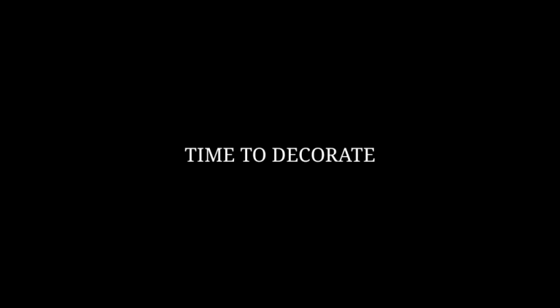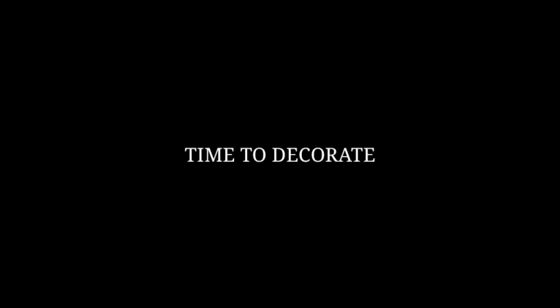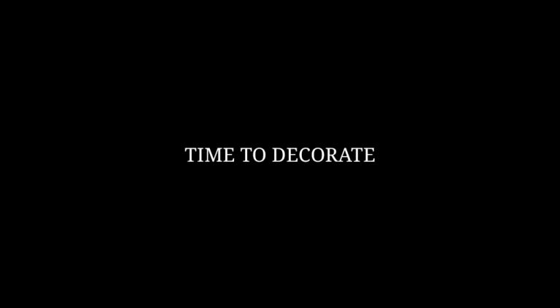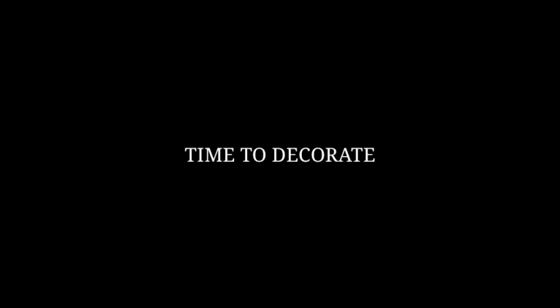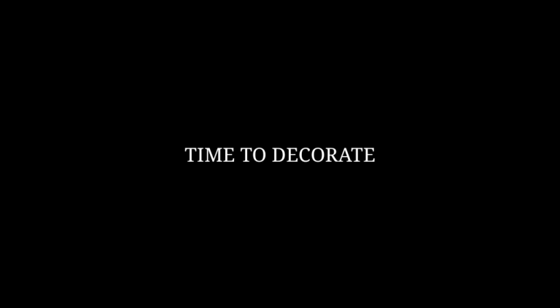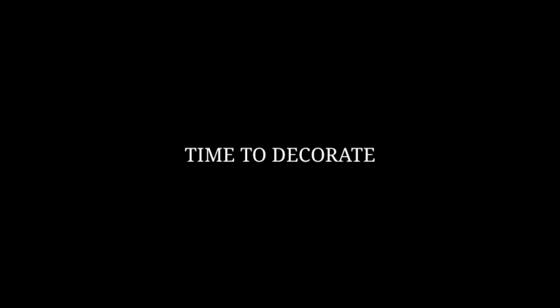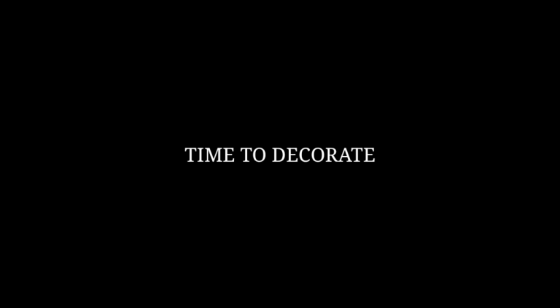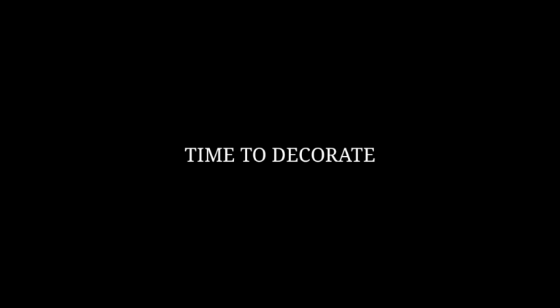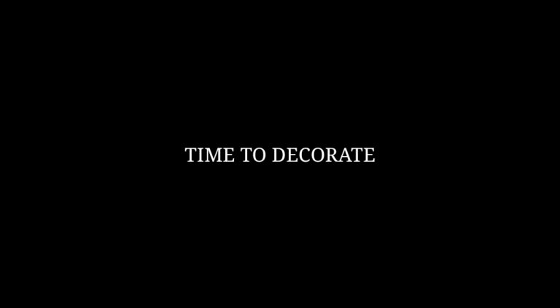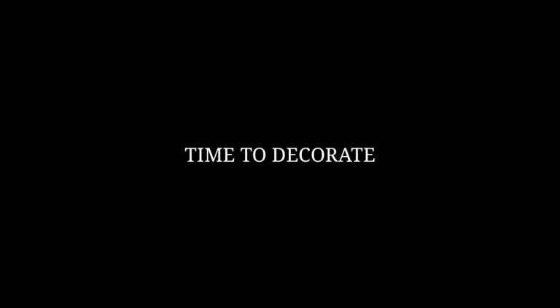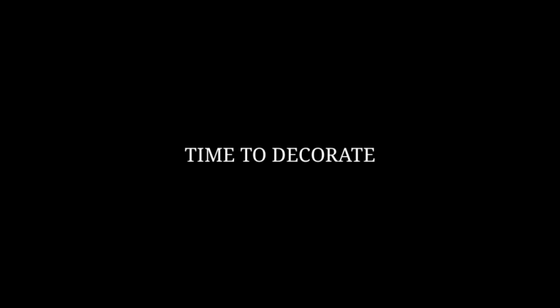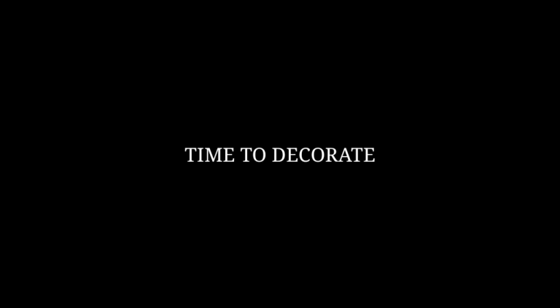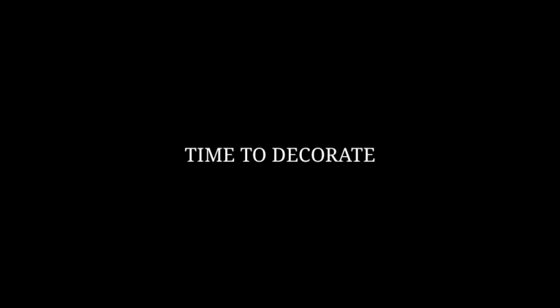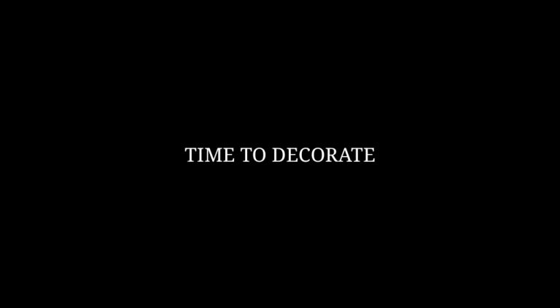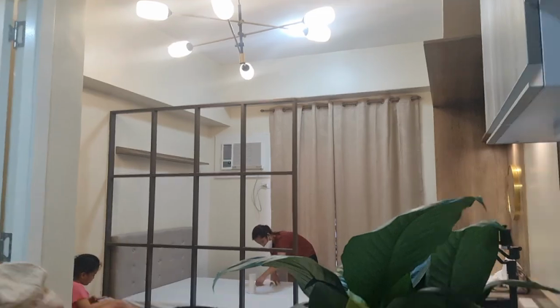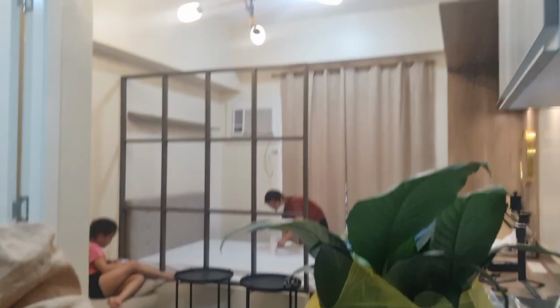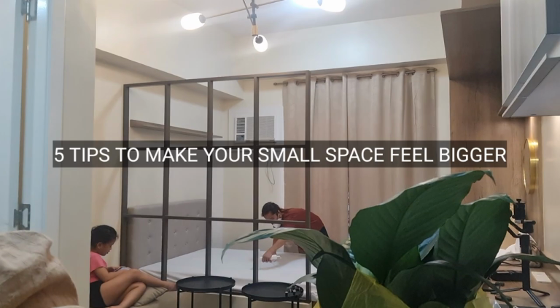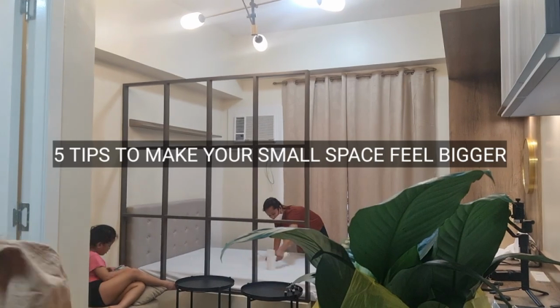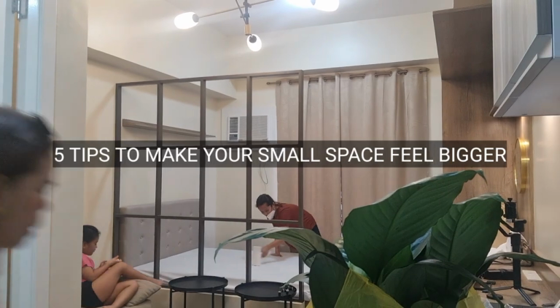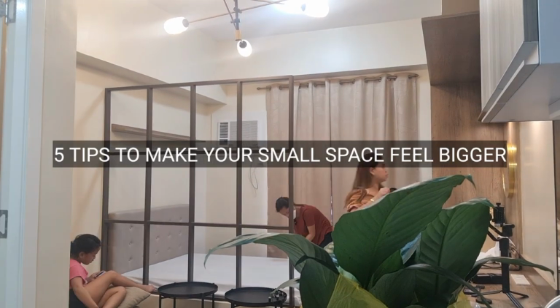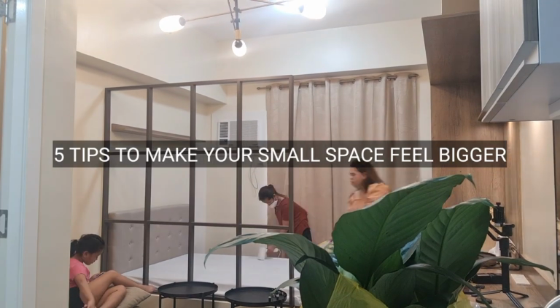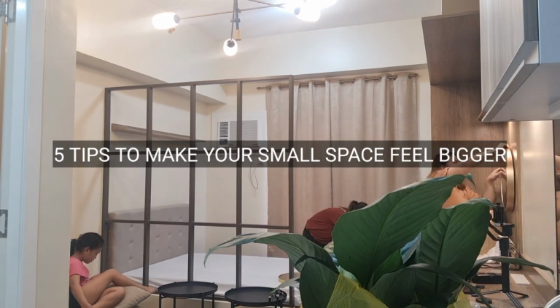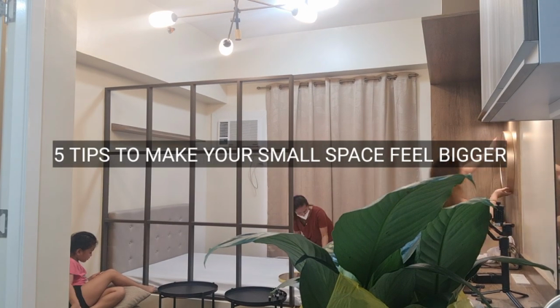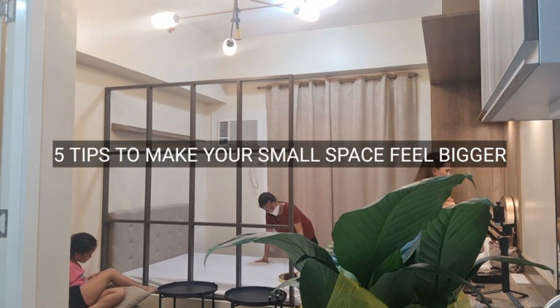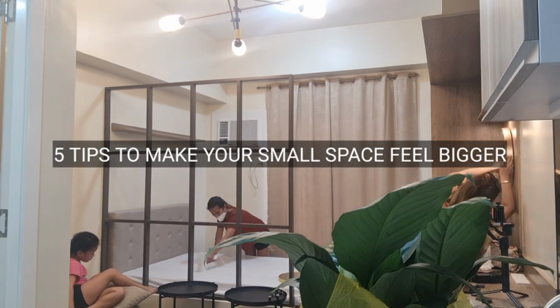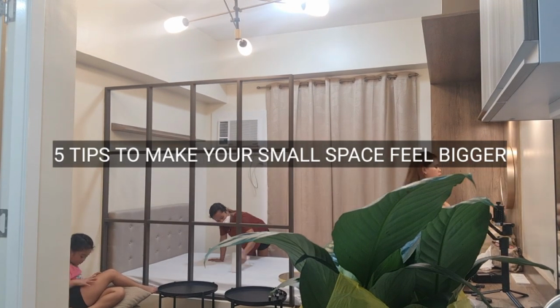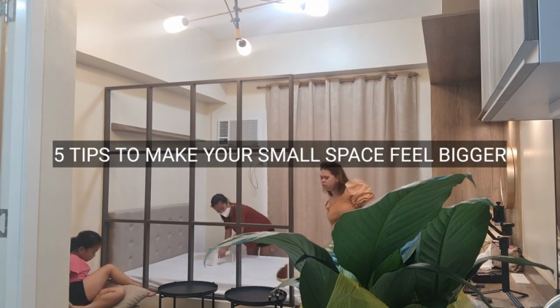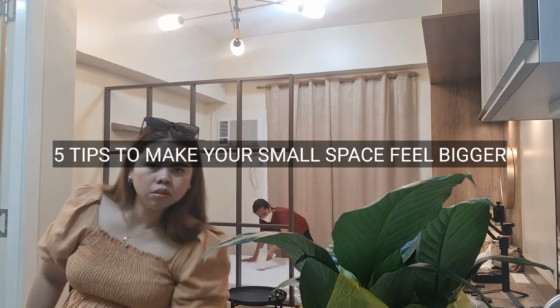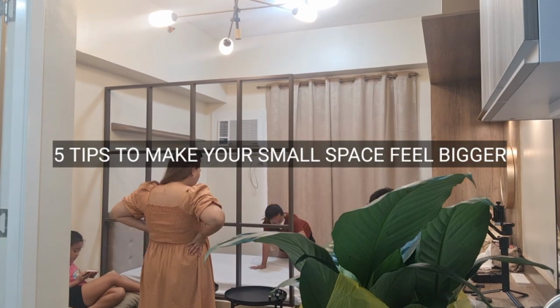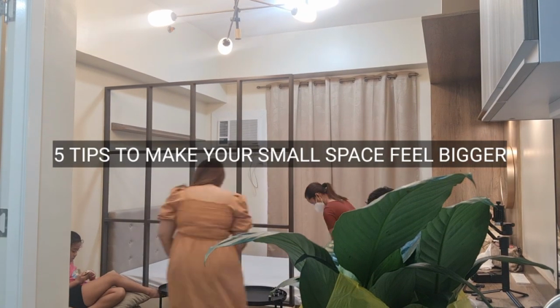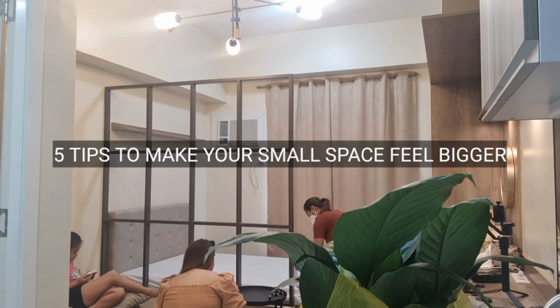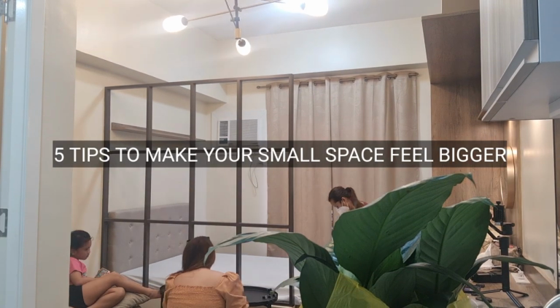While decorating, let me also give you 5 tips on how to make your small space feel bigger.